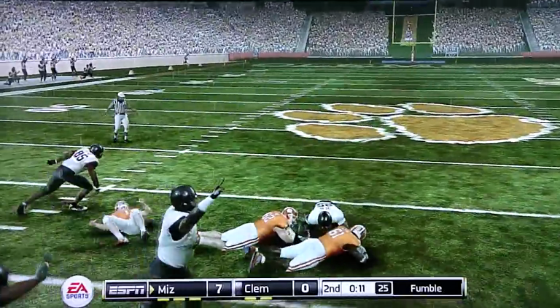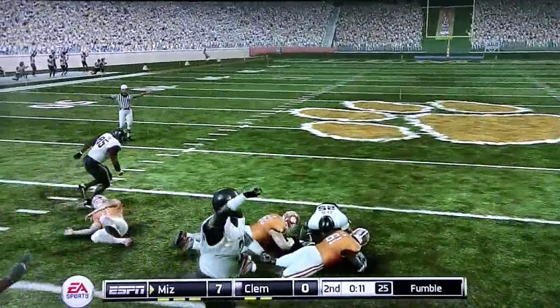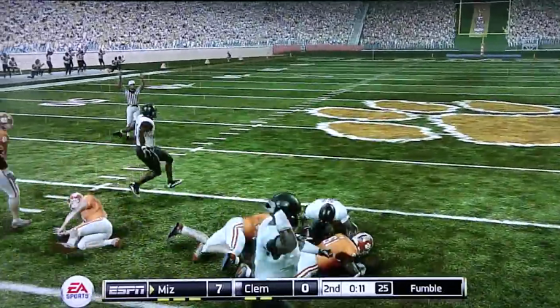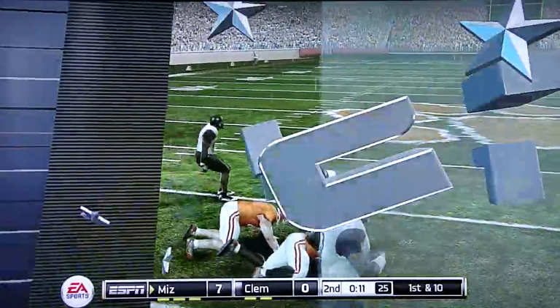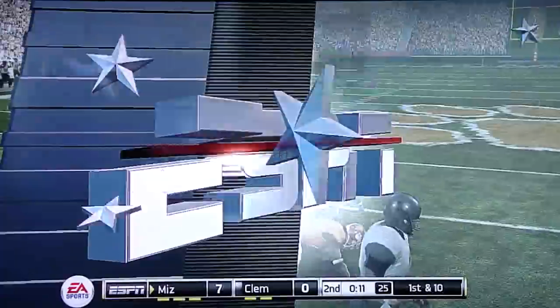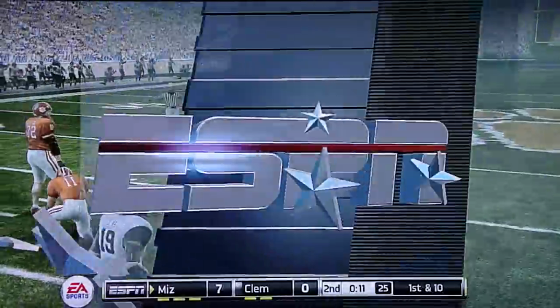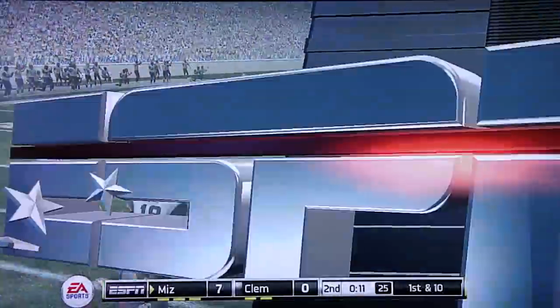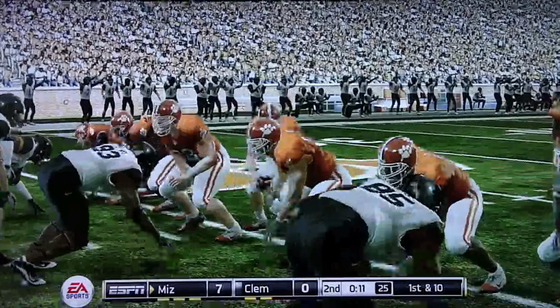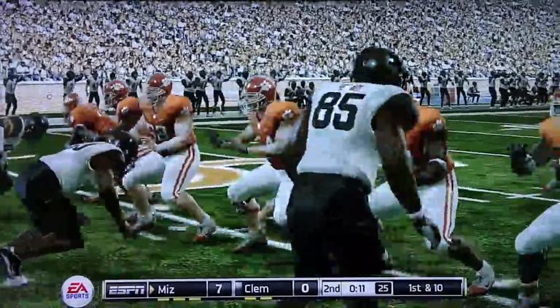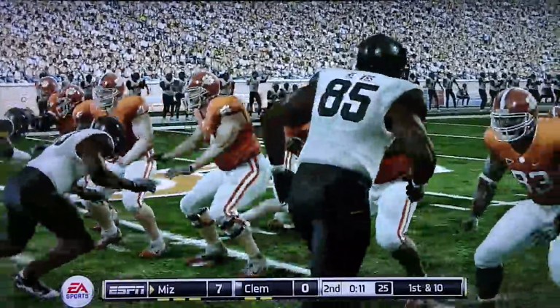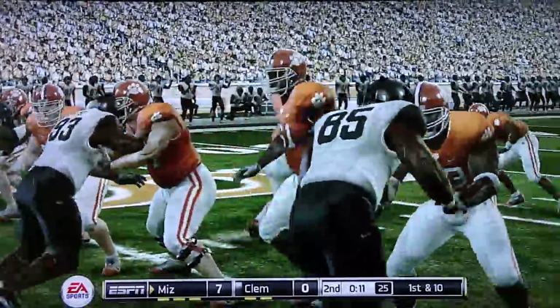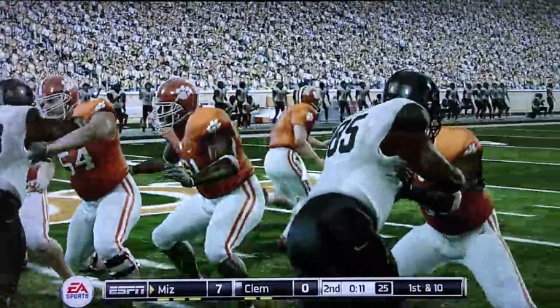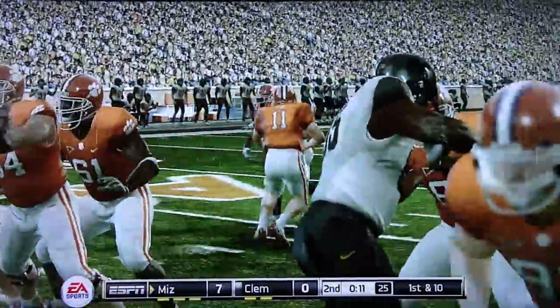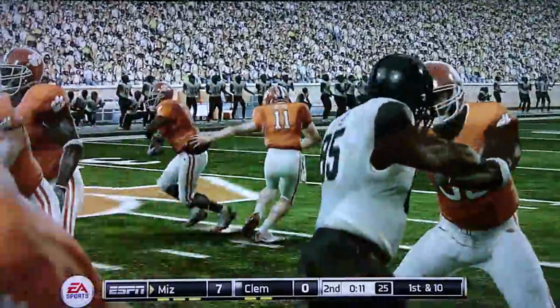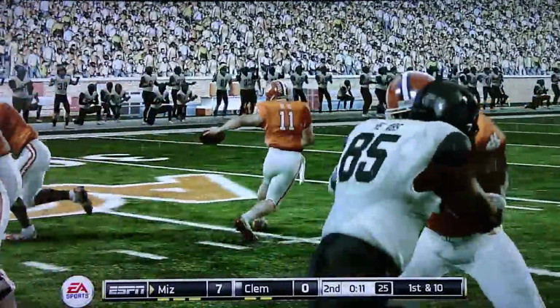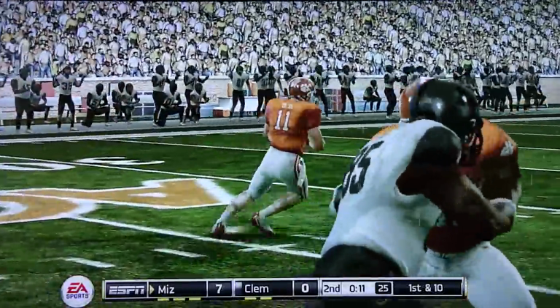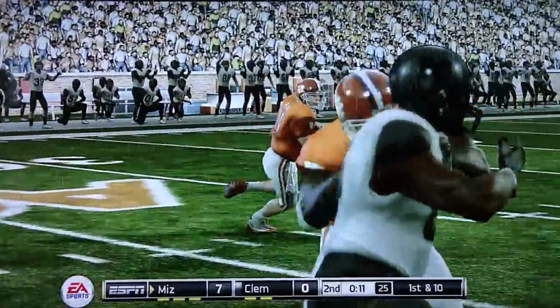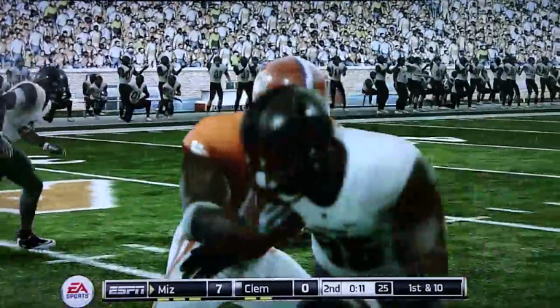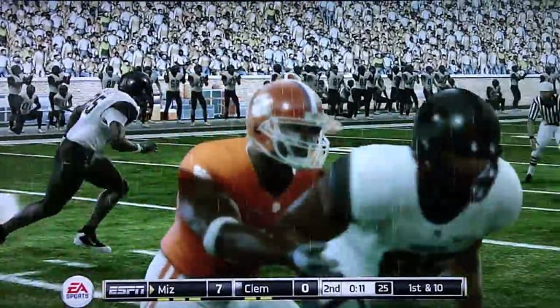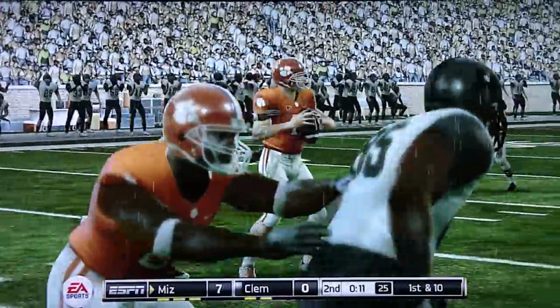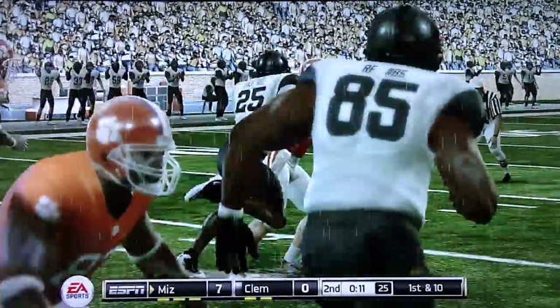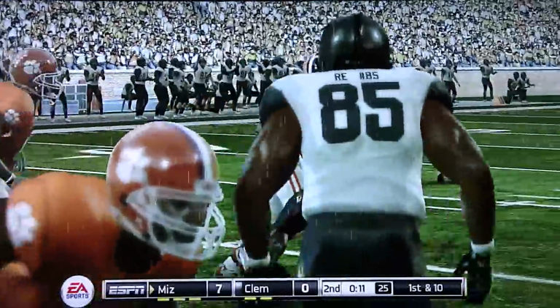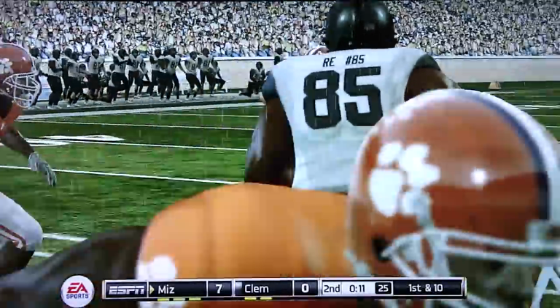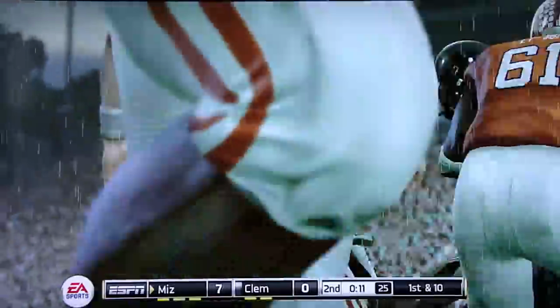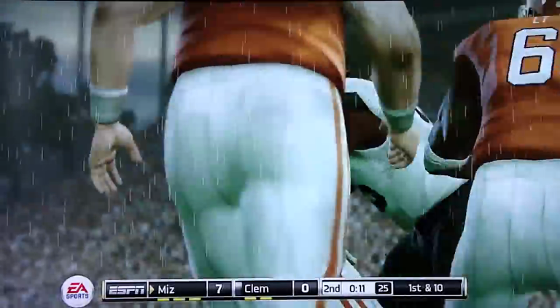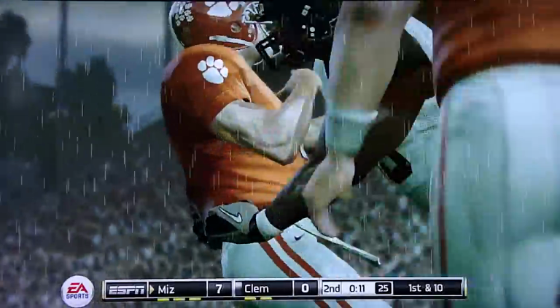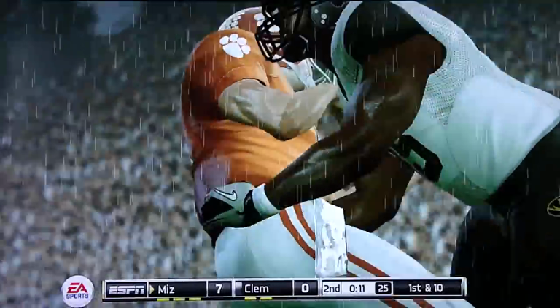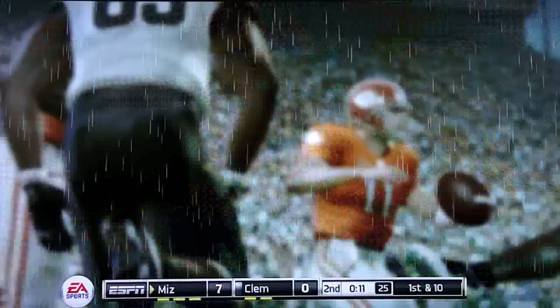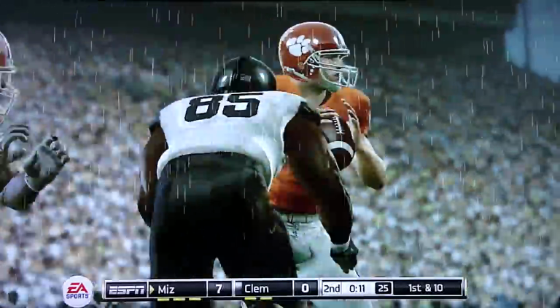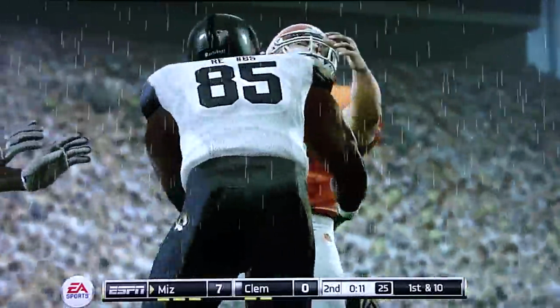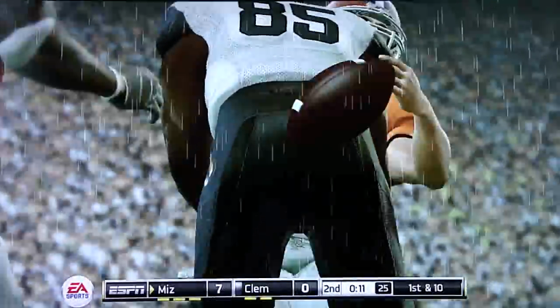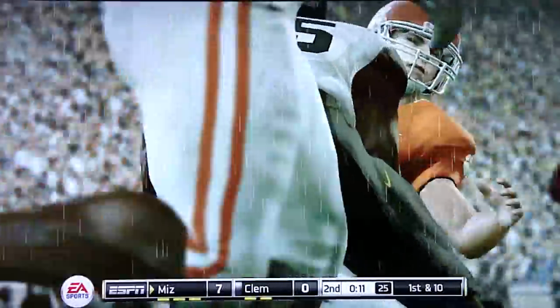That's how the play works — it's going to be a beautiful play. But when it doesn't, it can go horribly wrong. Not a good result for the offense.